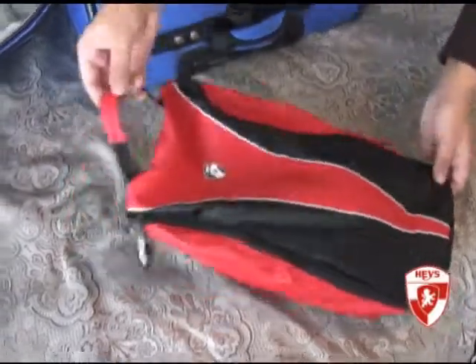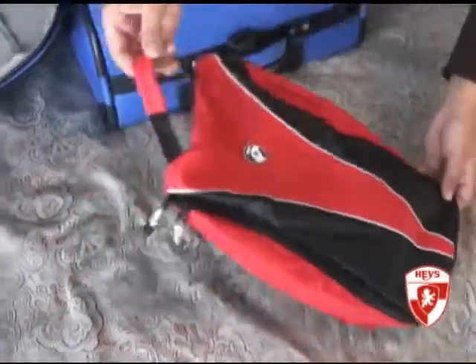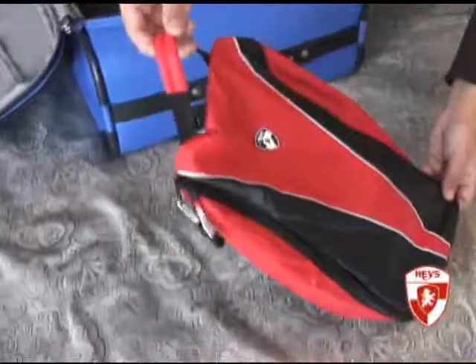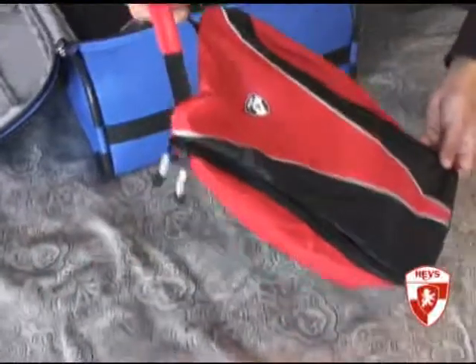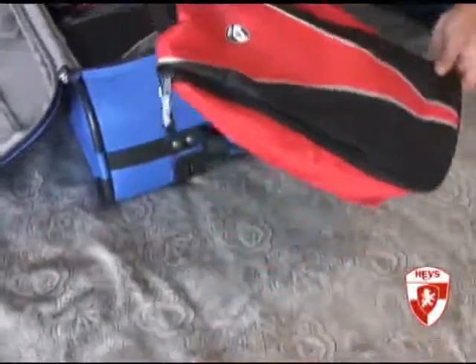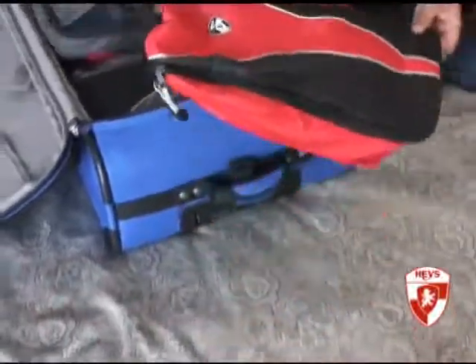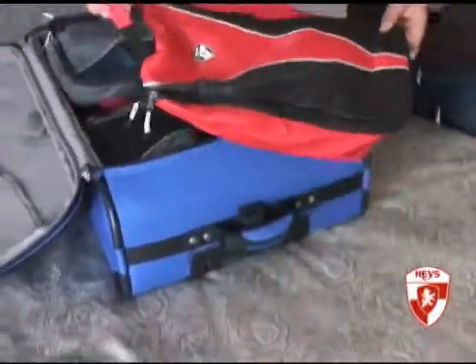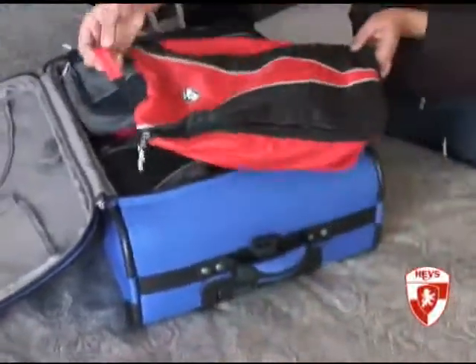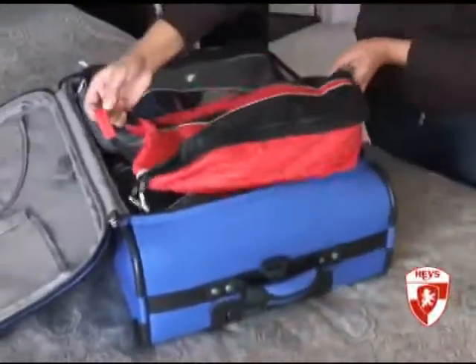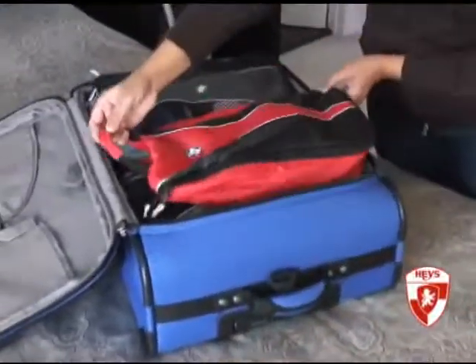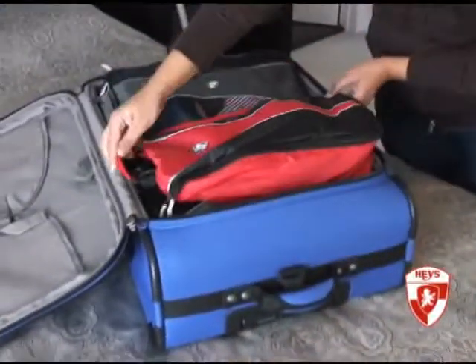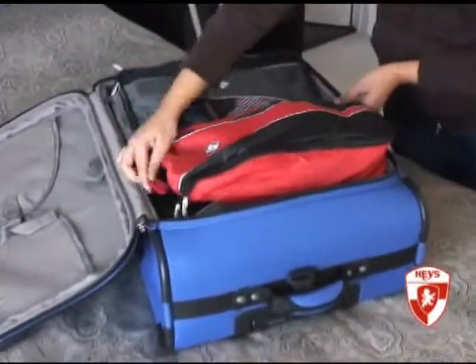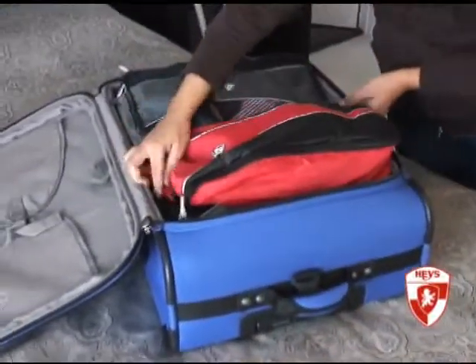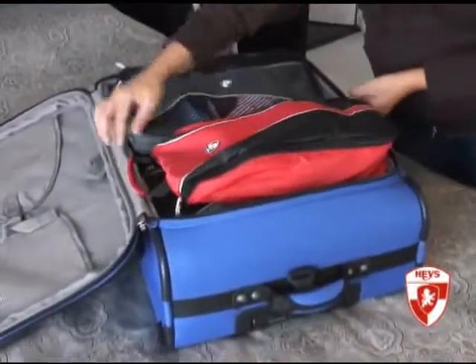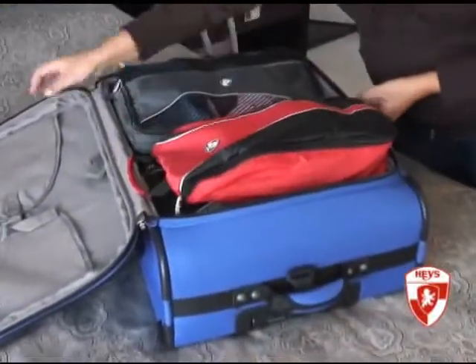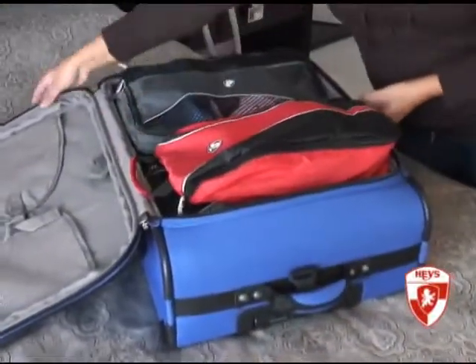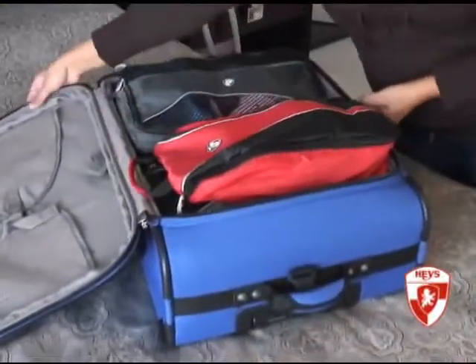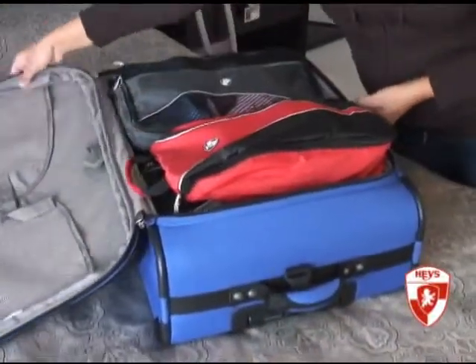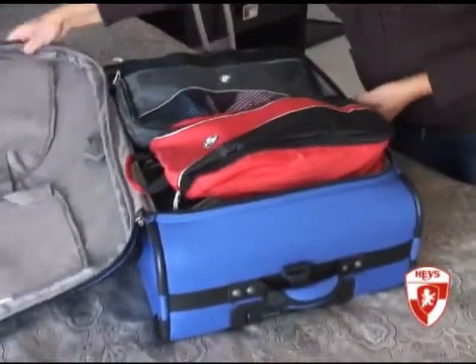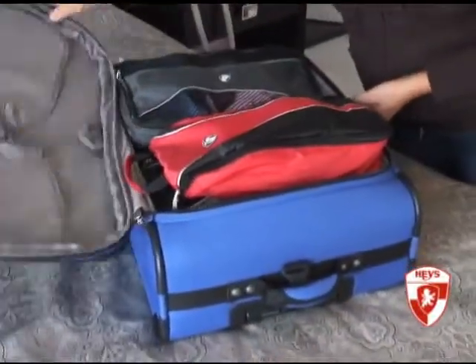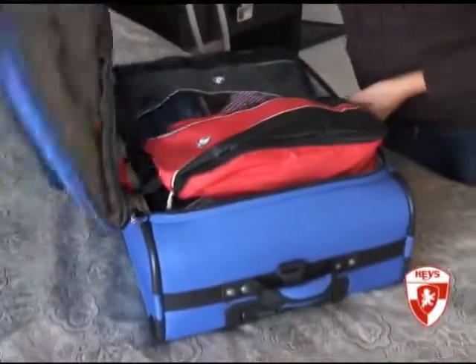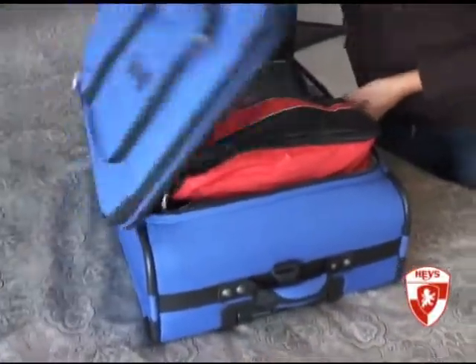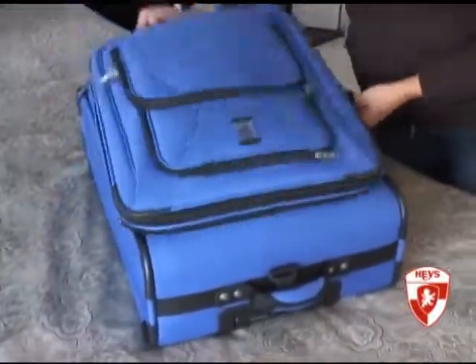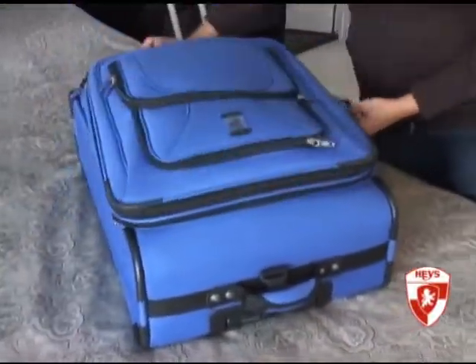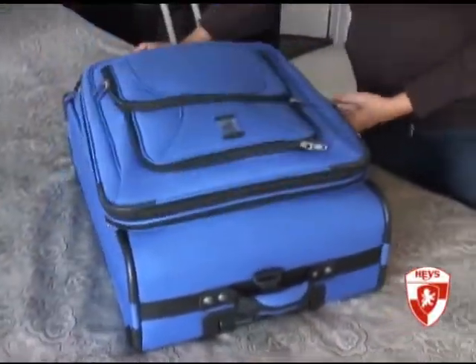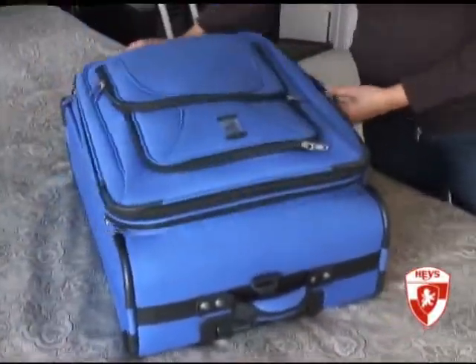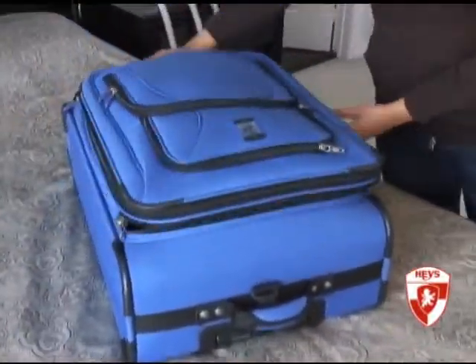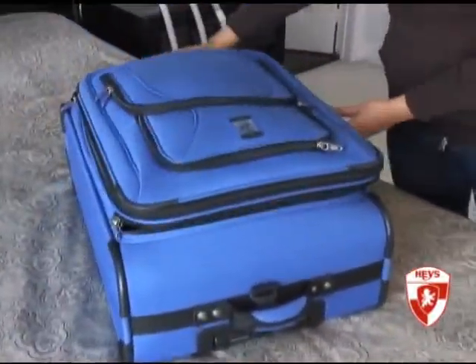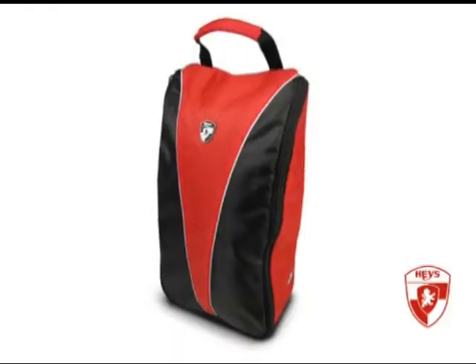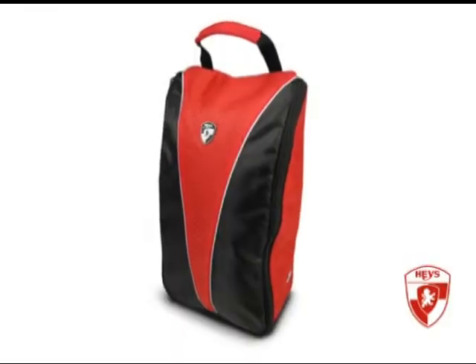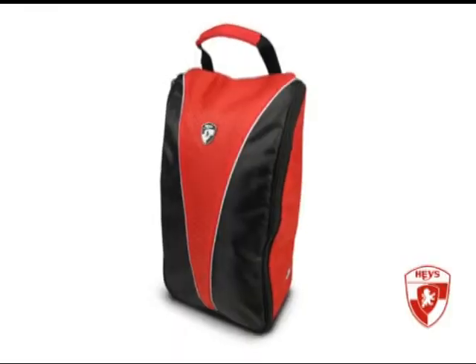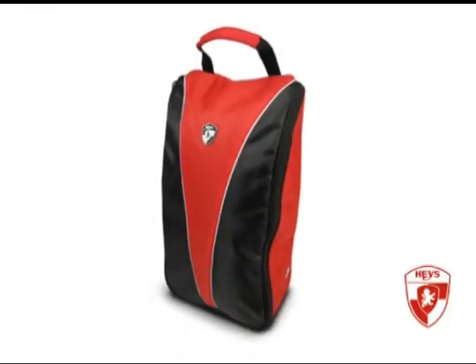The Haze Shoe Bag is the perfect bag for travelling abroad, a simple trip to the gym or your daily commute to the office.